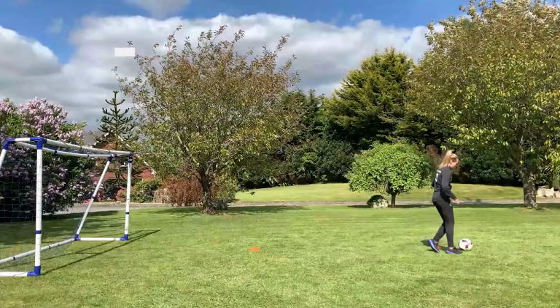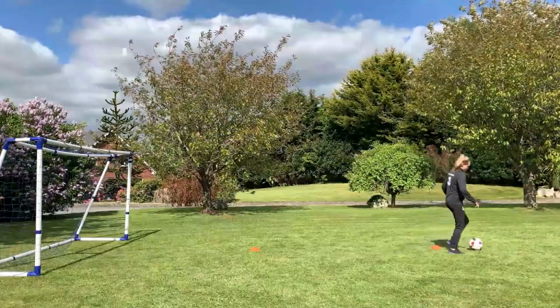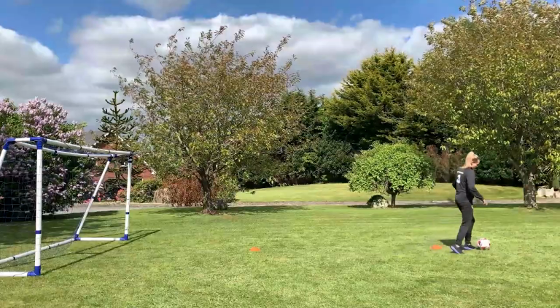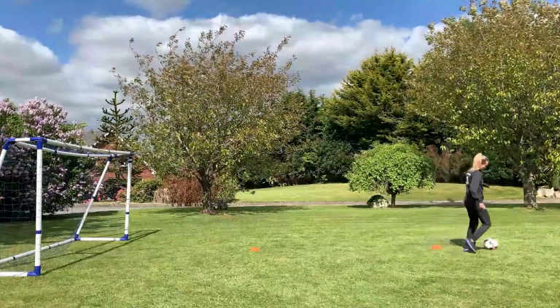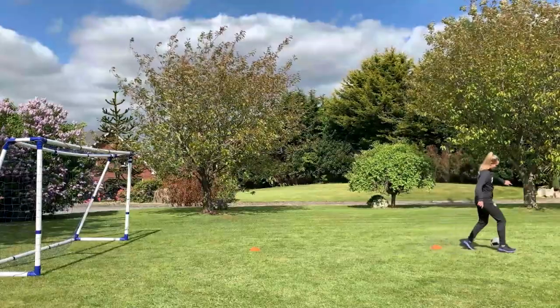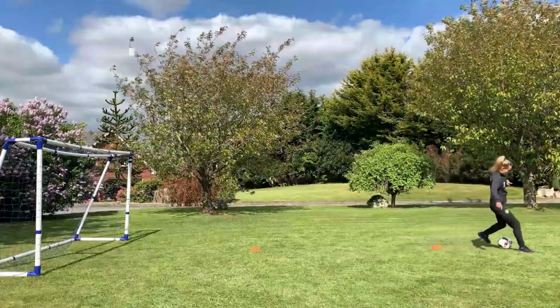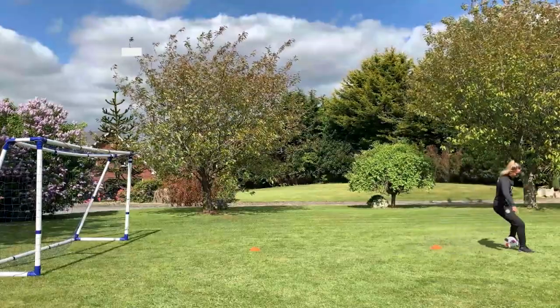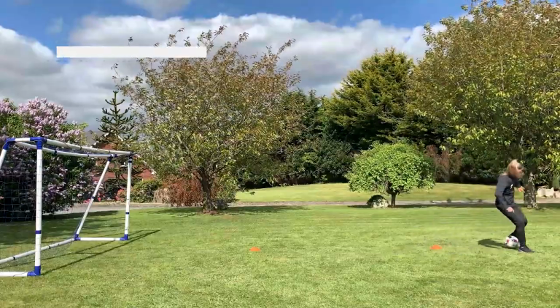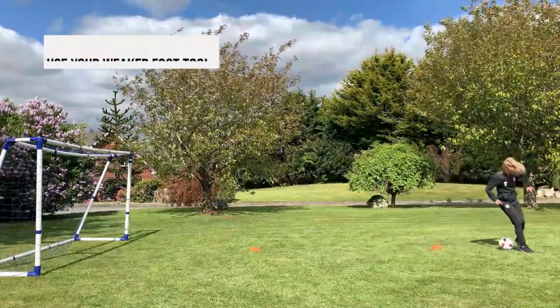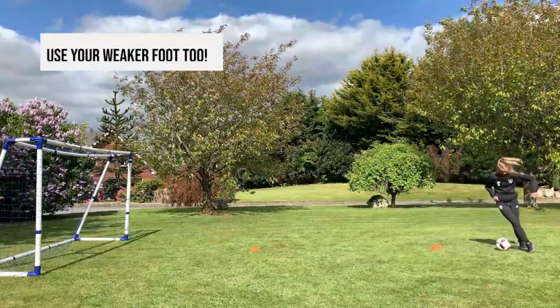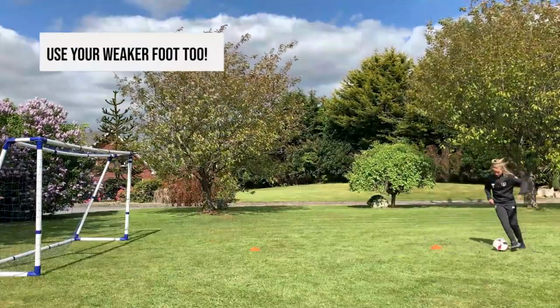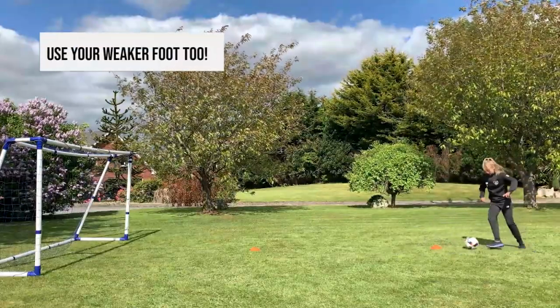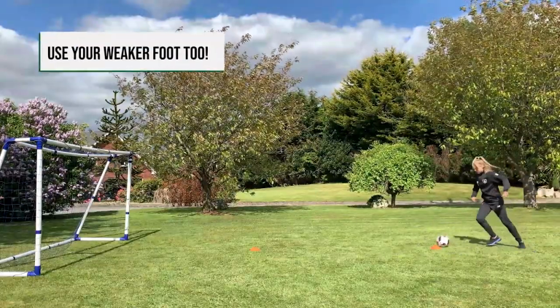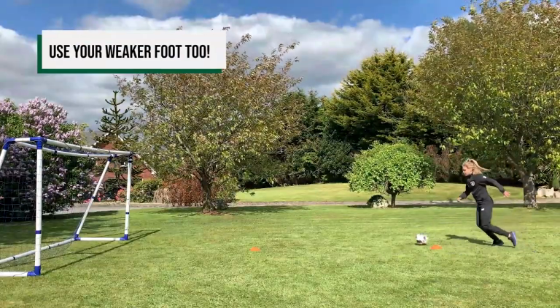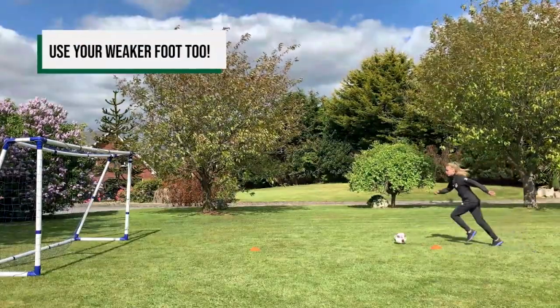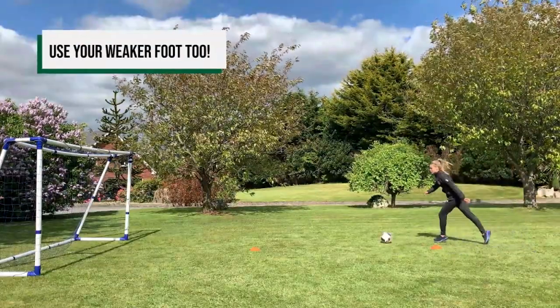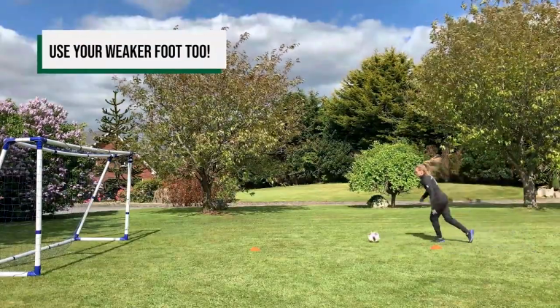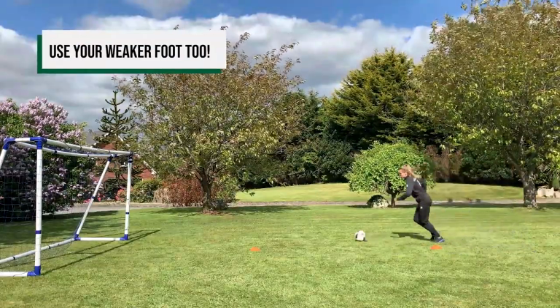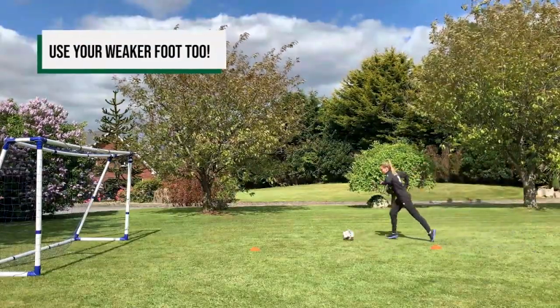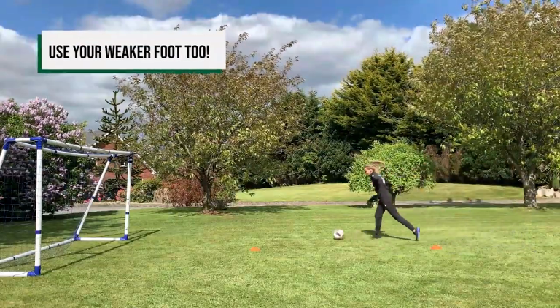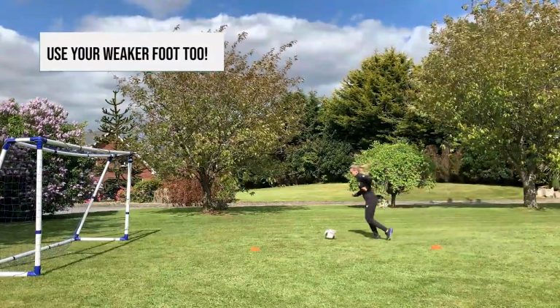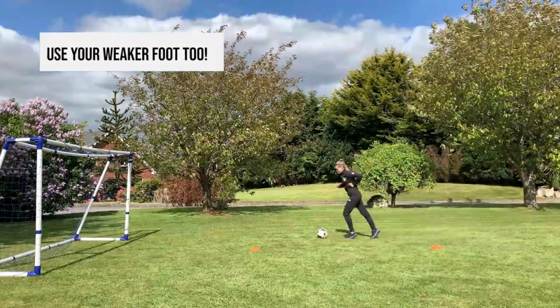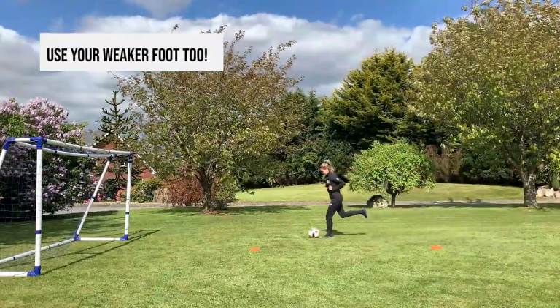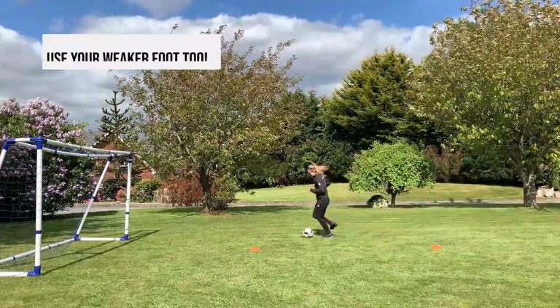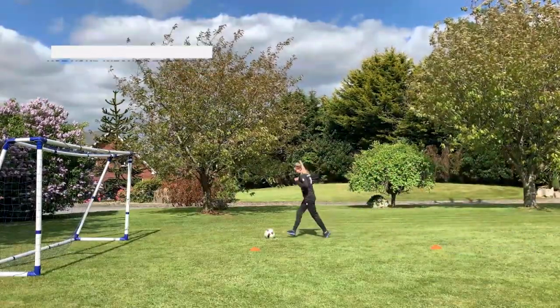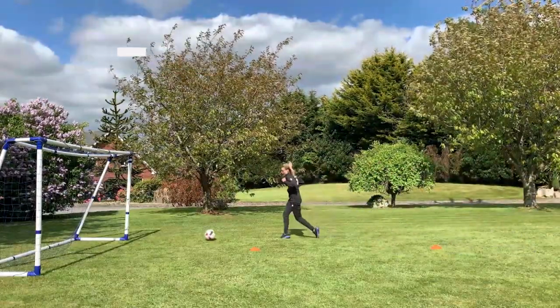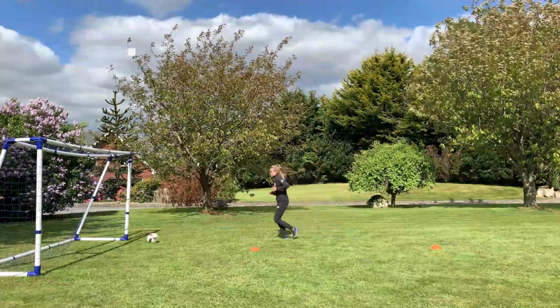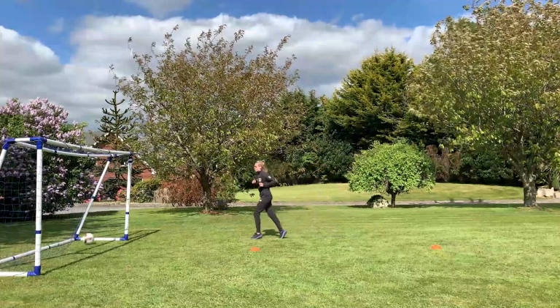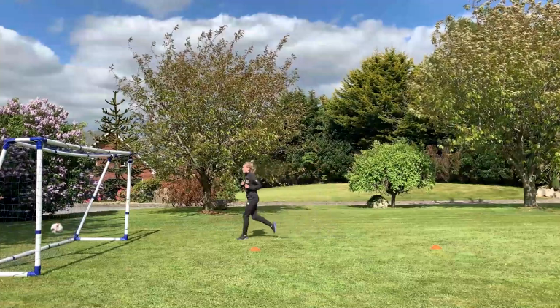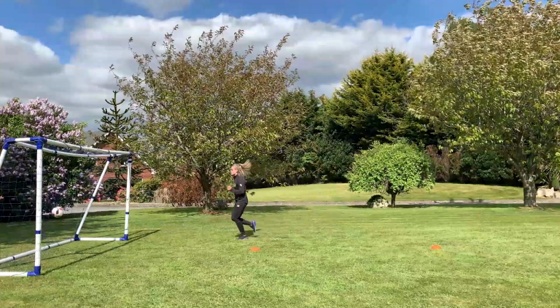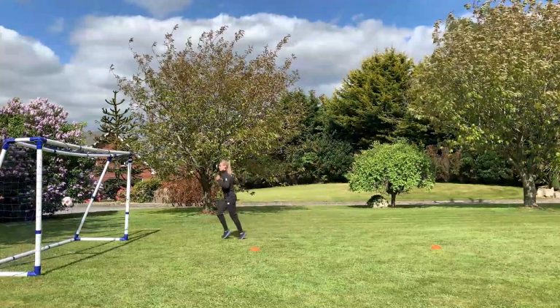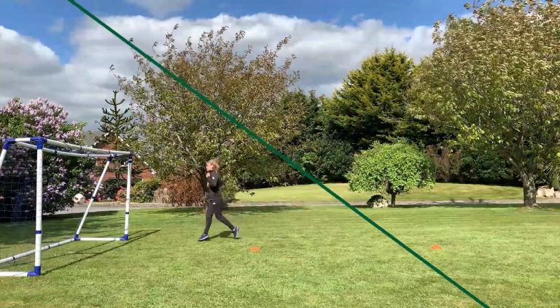Remember to always practice these skills on your weaker foot too, and most importantly enjoy it.